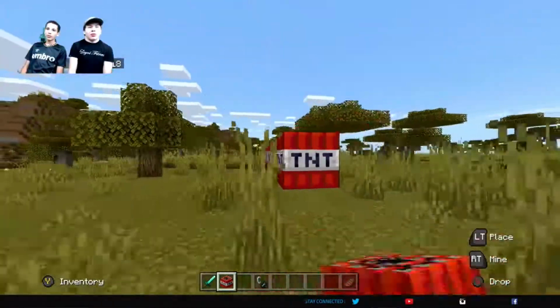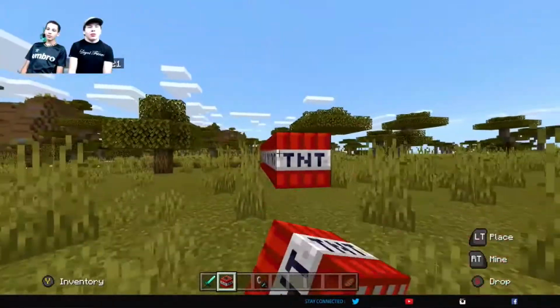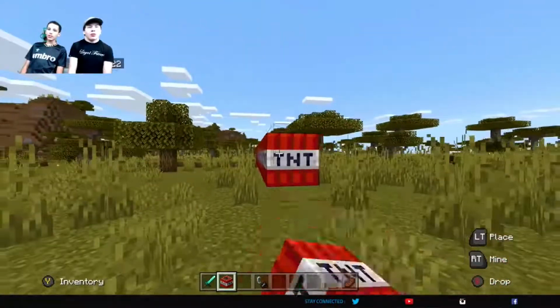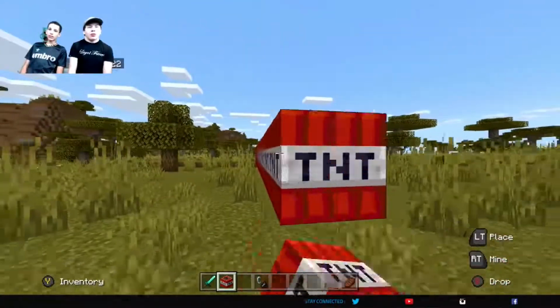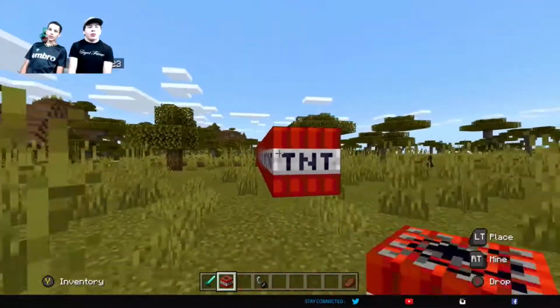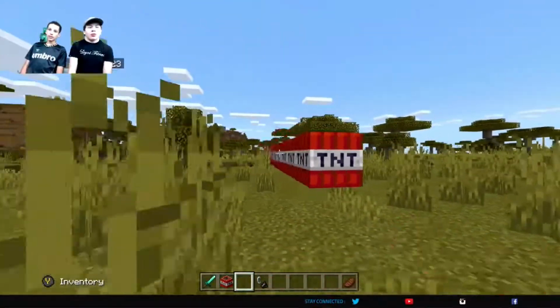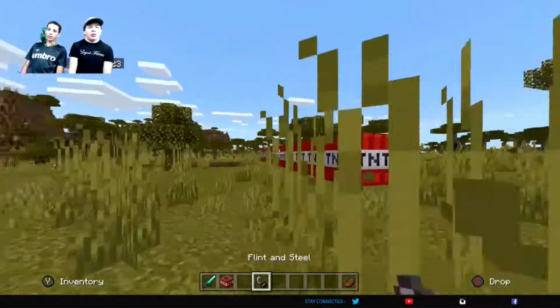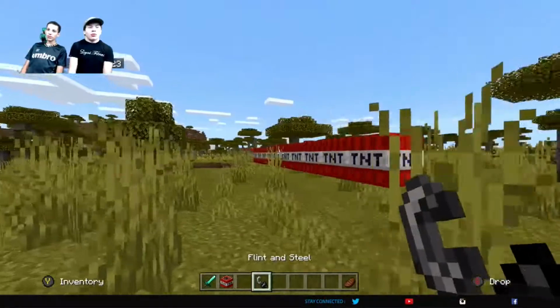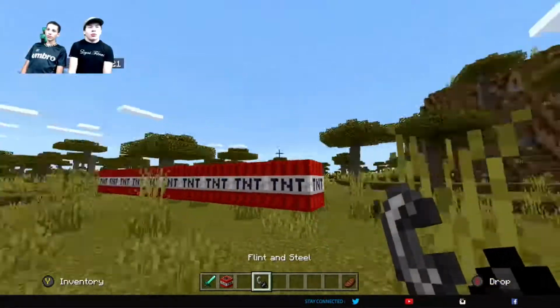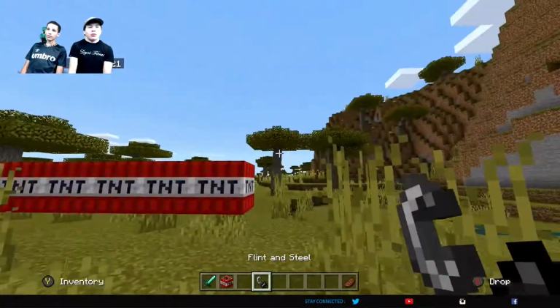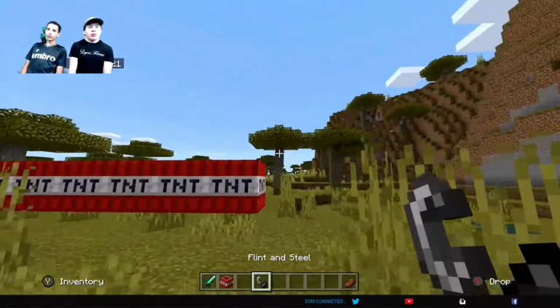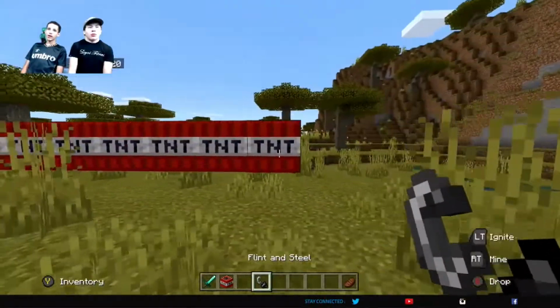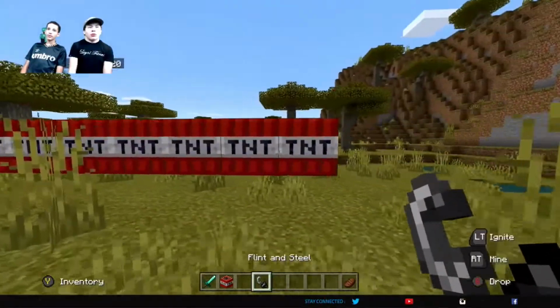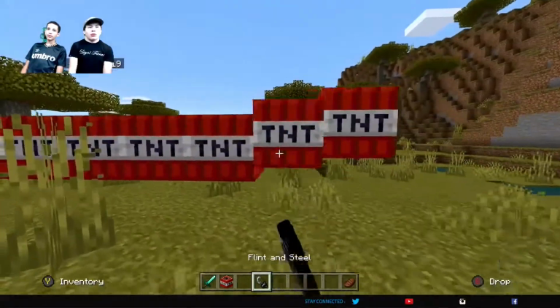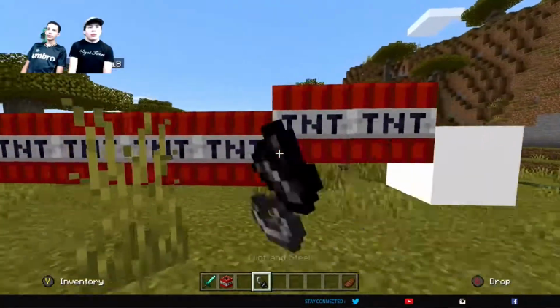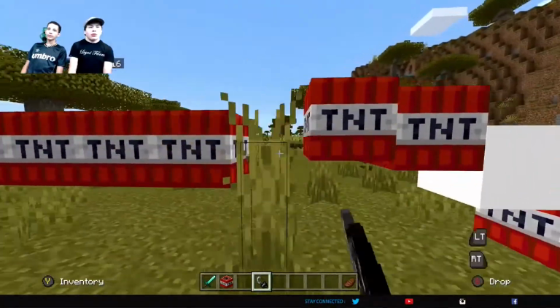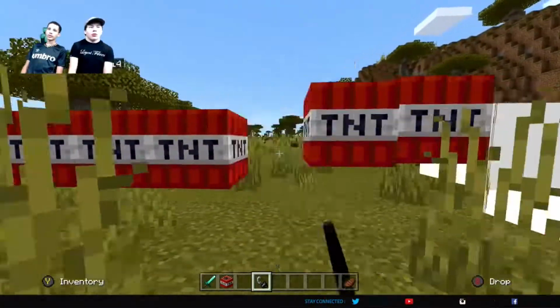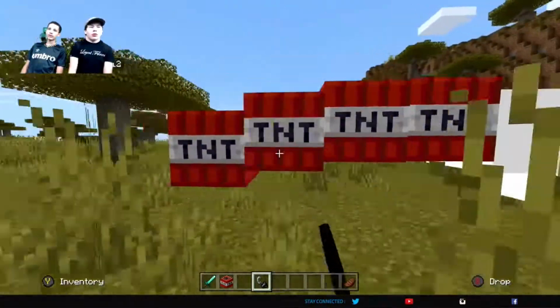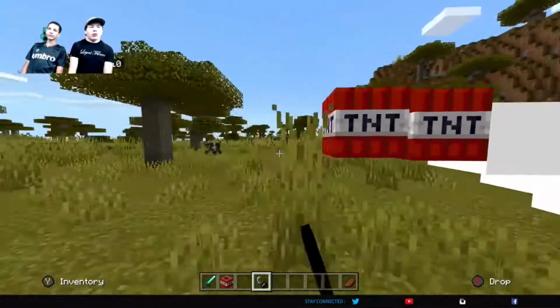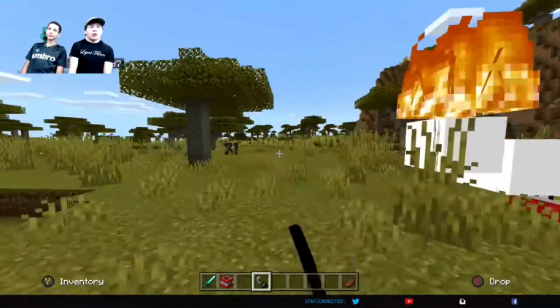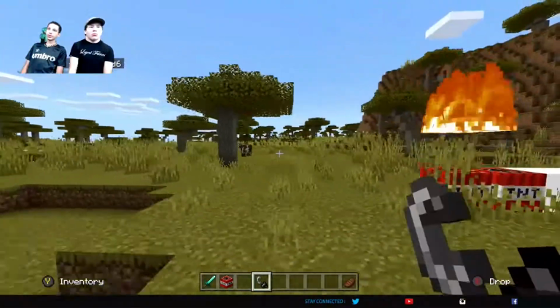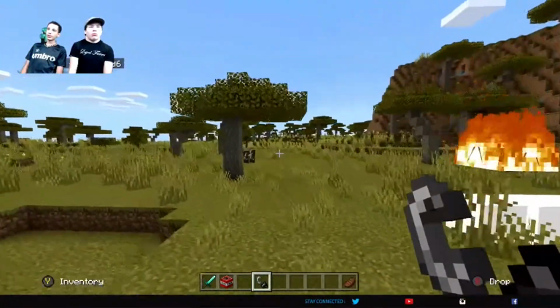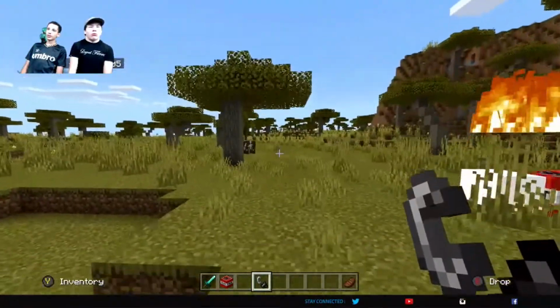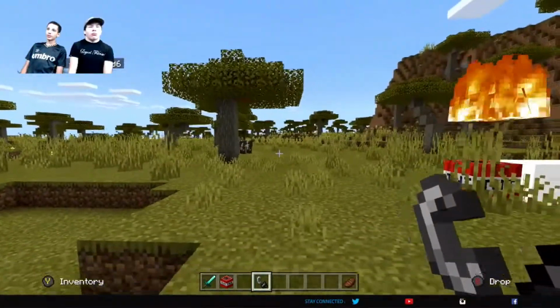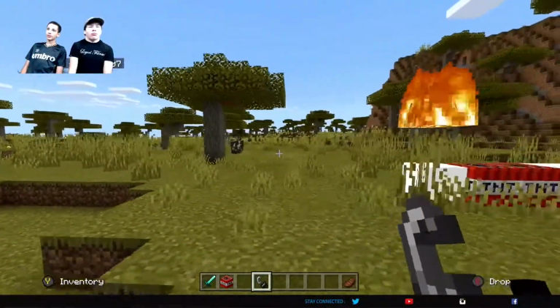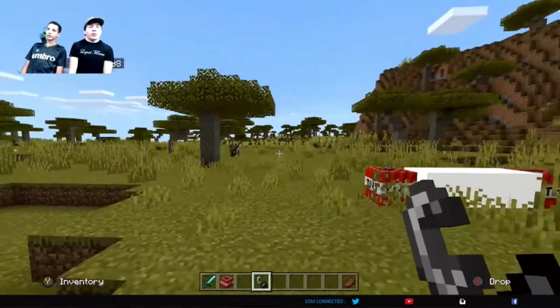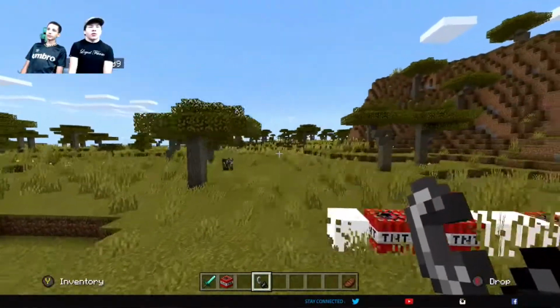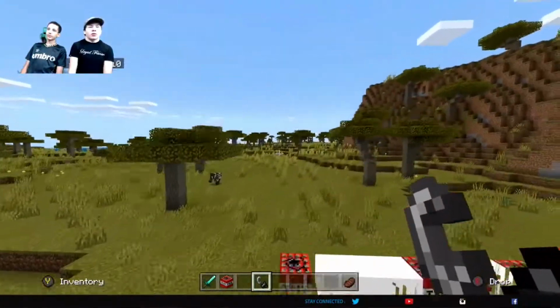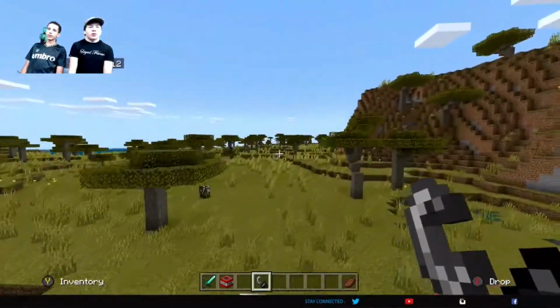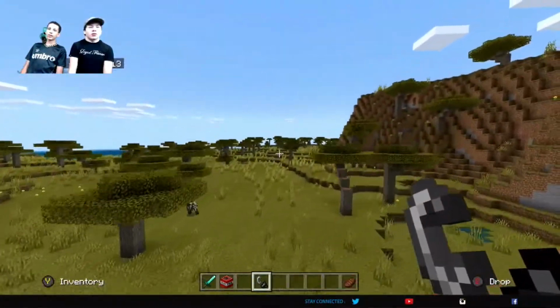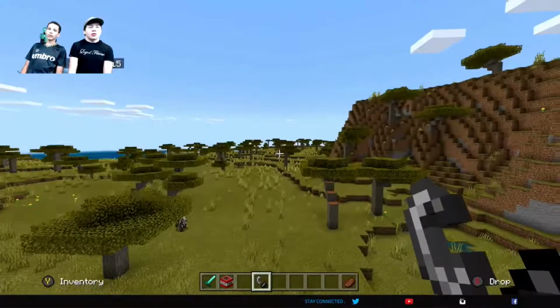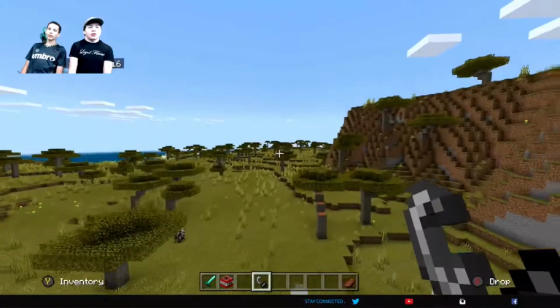Basically TNT can be used for traps and blowing up stuff — literally the only two uses.